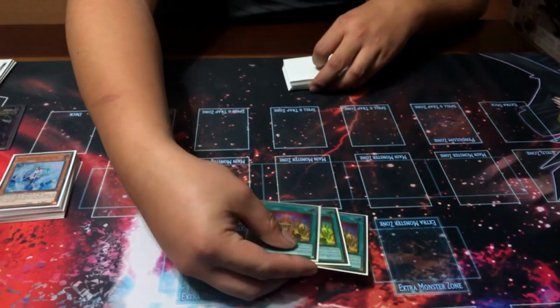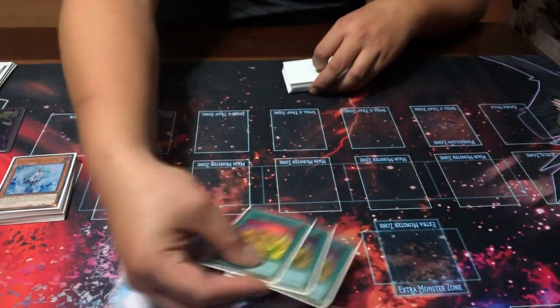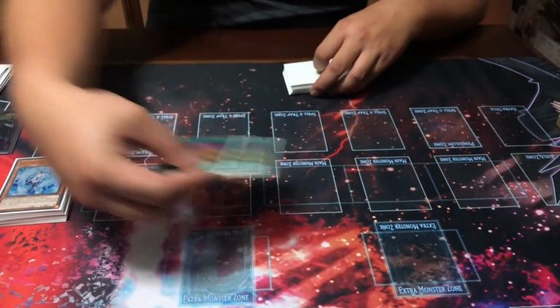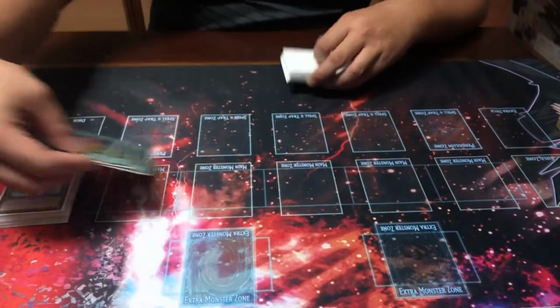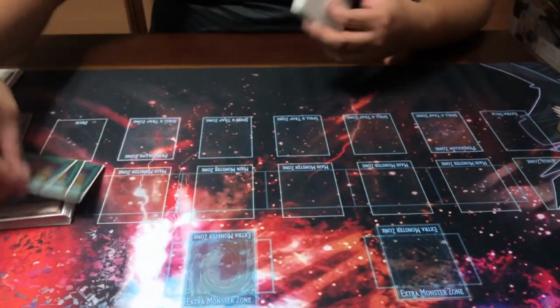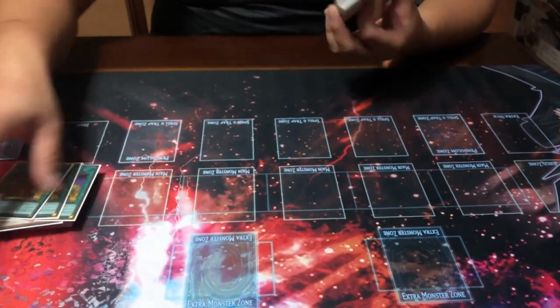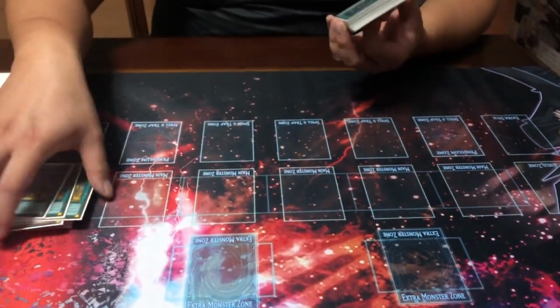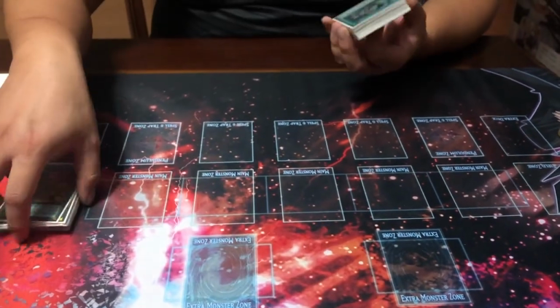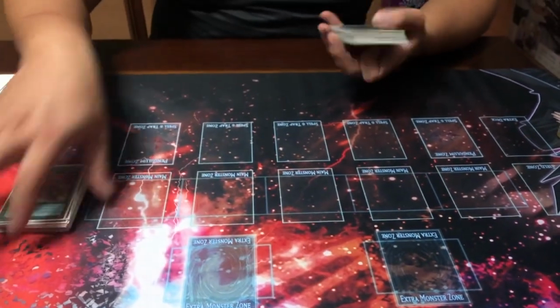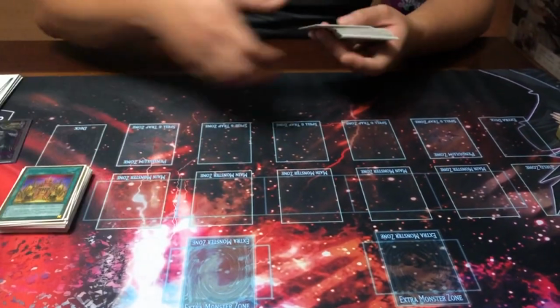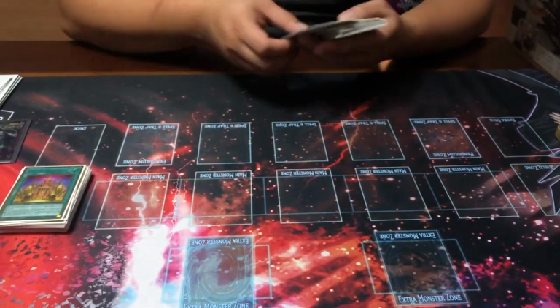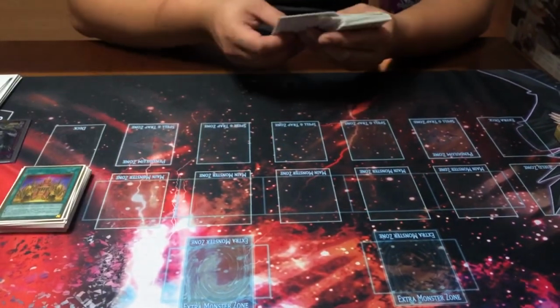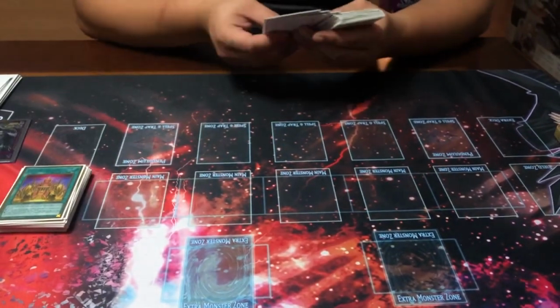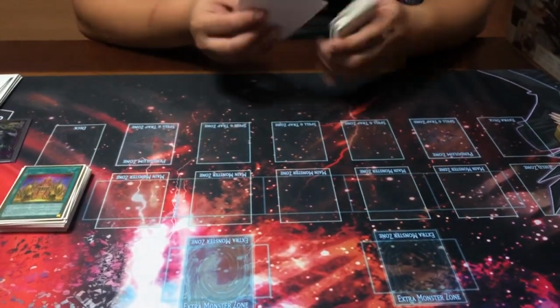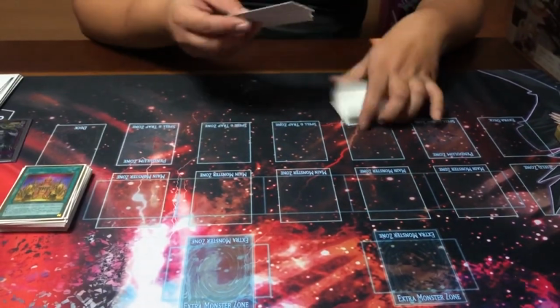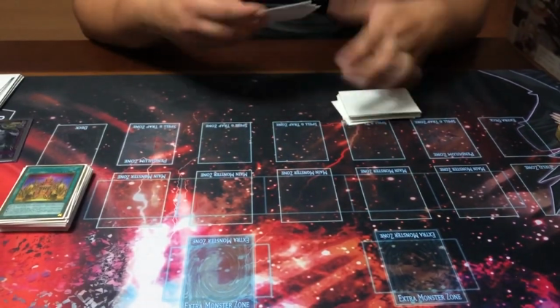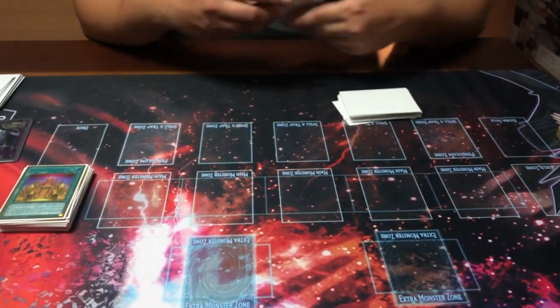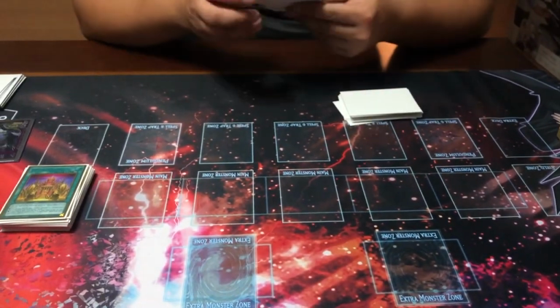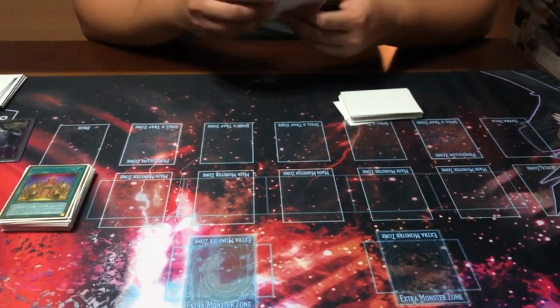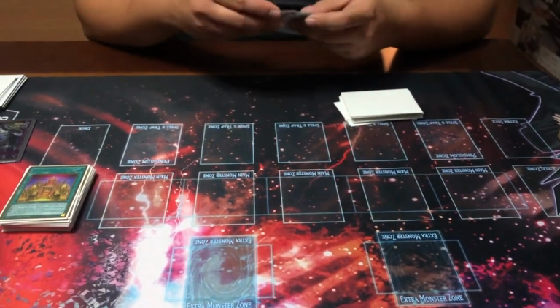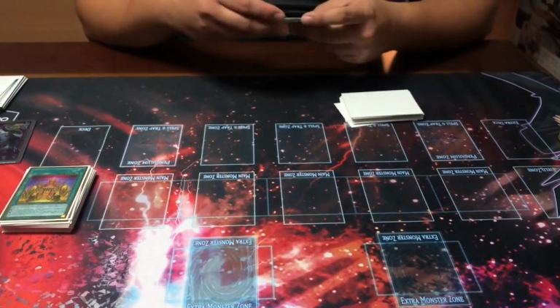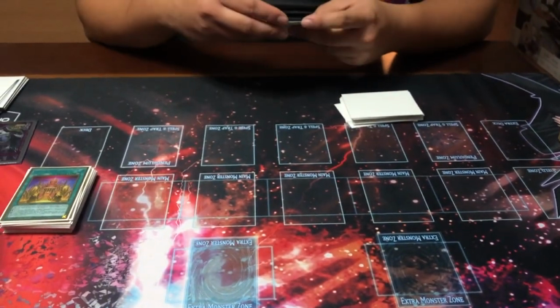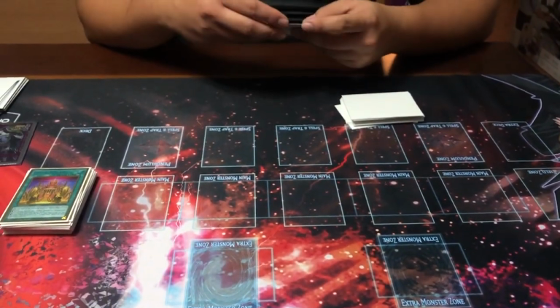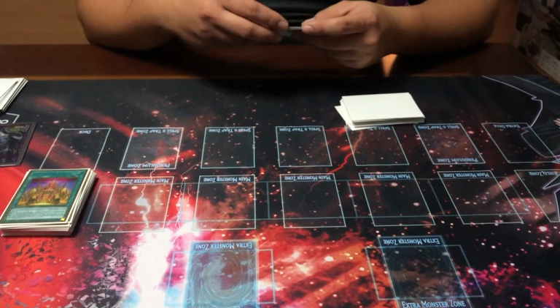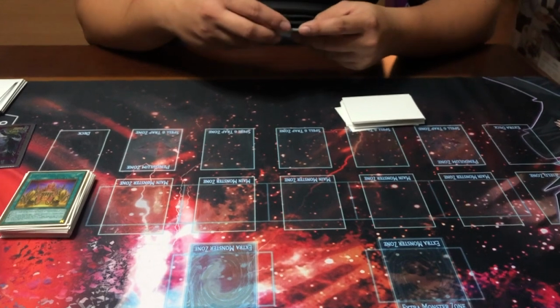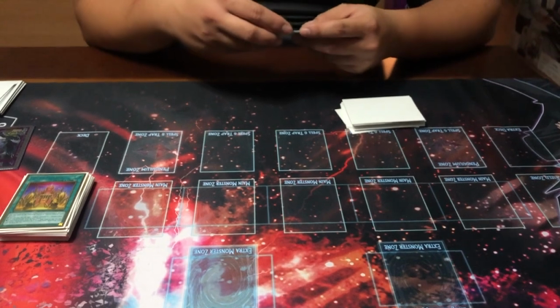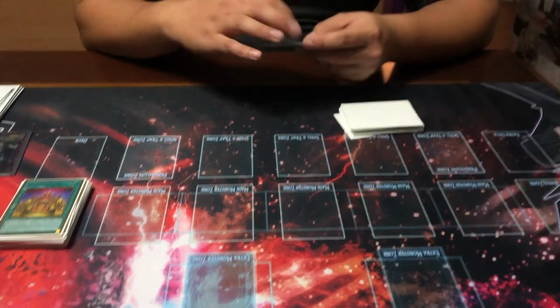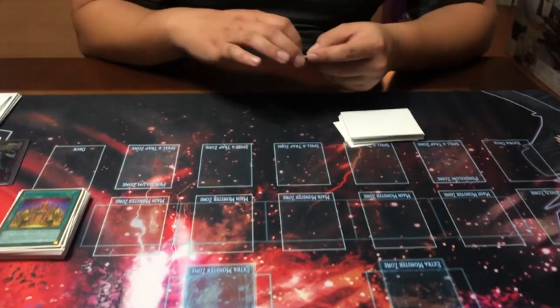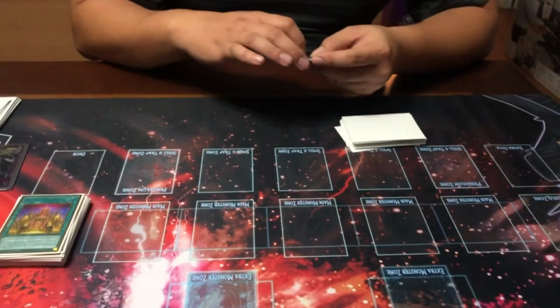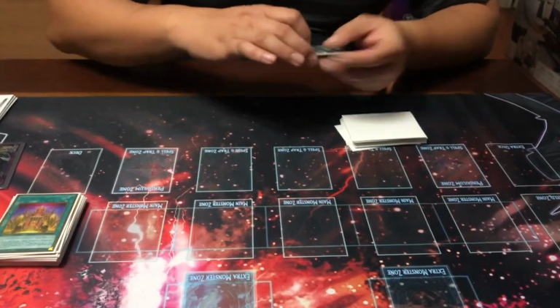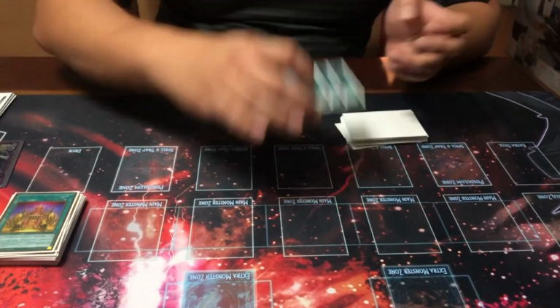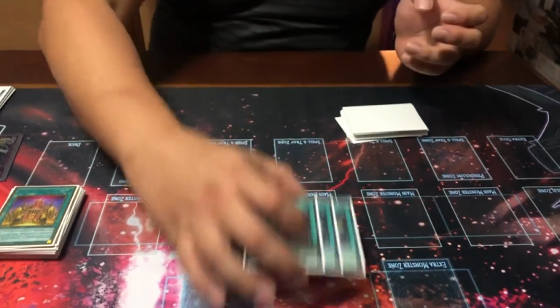Furthermore, when Golden Cursed Outlands is sent from the field to the graveyard, it lets you send an Eldritch or a Golden Land card from your deck to the graveyard. This is useful for setting up Eldritch to bring itself back, or the Golden Land cards to cycle into the rest of your deck. It's just the card you want to get again, and we have ways to draw into this.